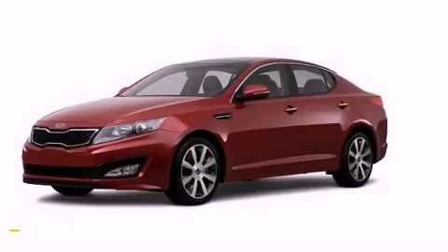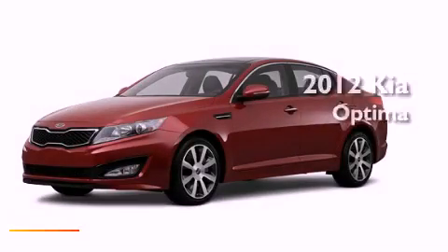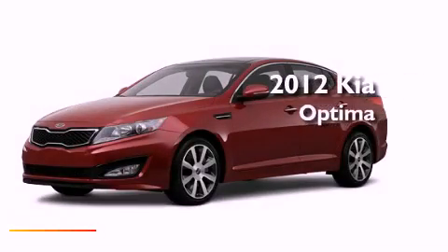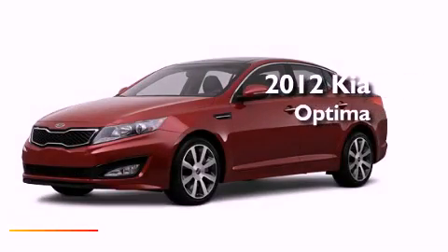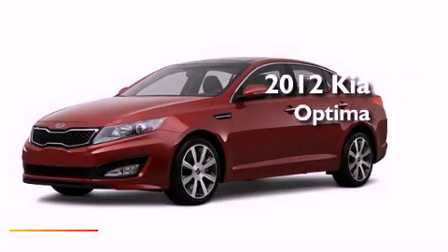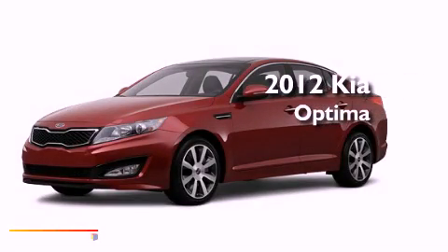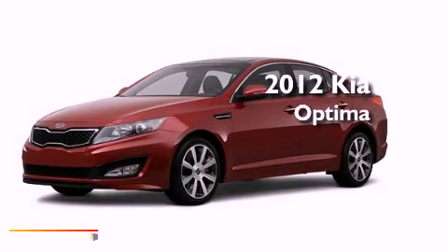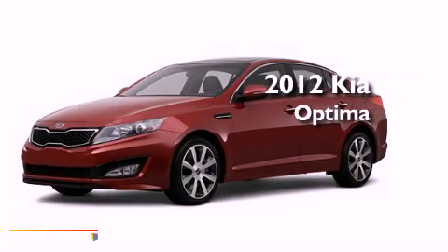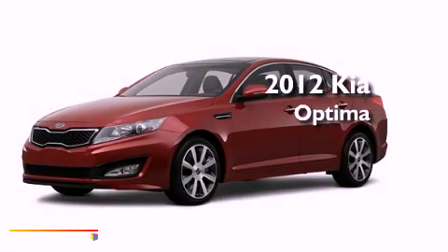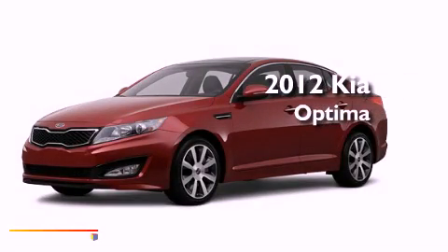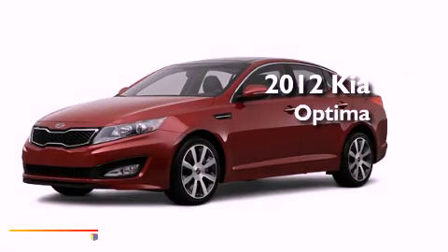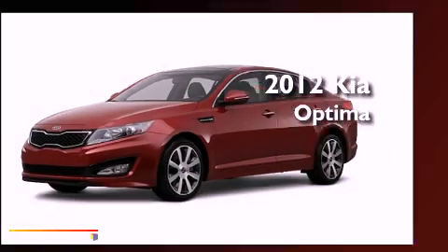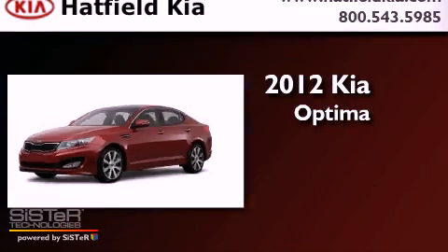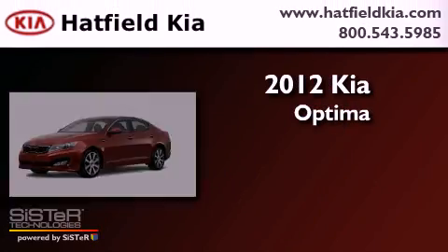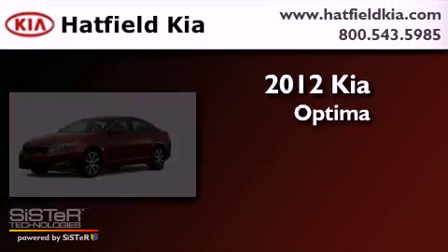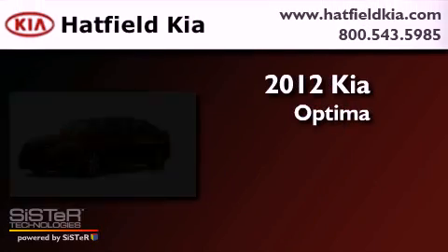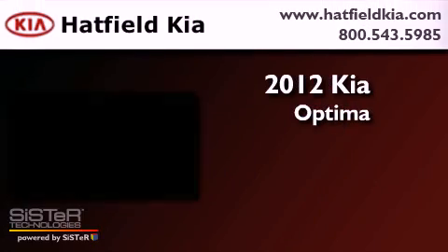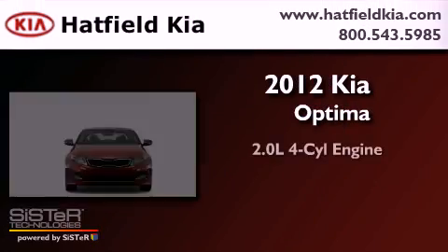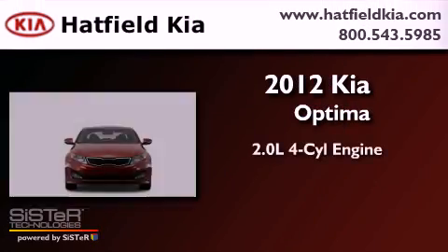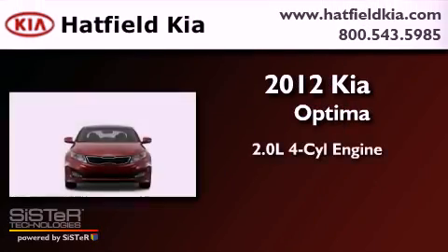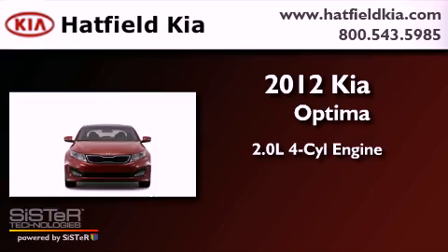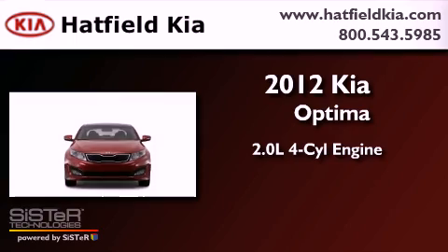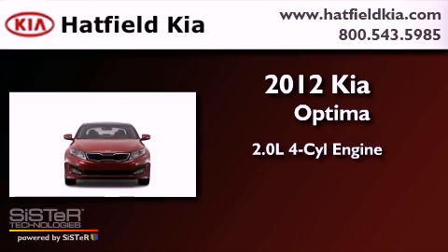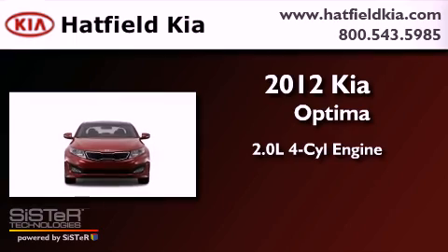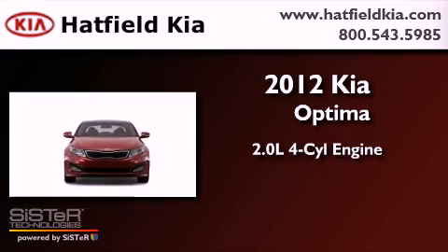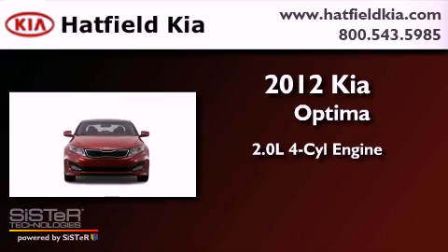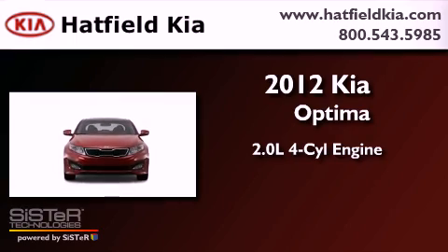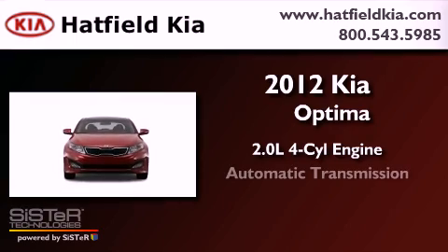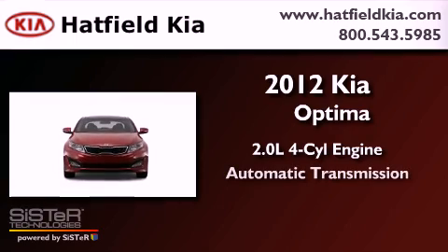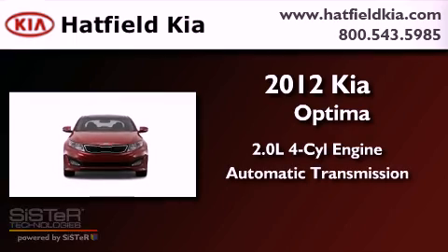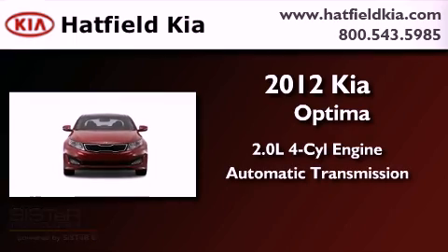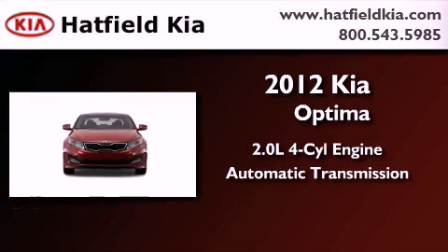This is a brand new 2012 Kia Optima. It has a 2.0-liter four-cylinder engine and an automatic transmission.